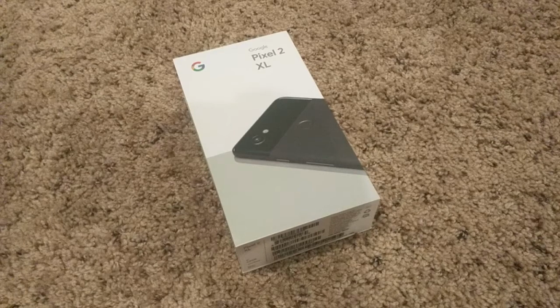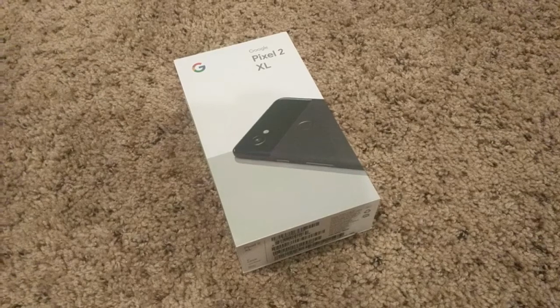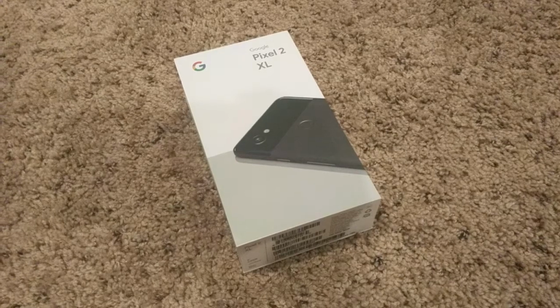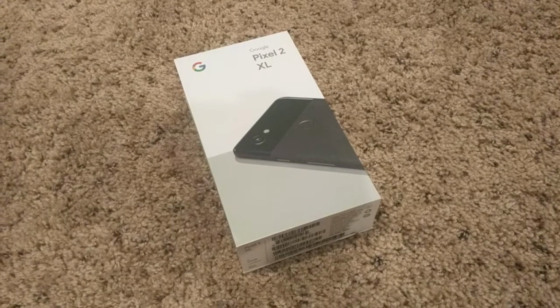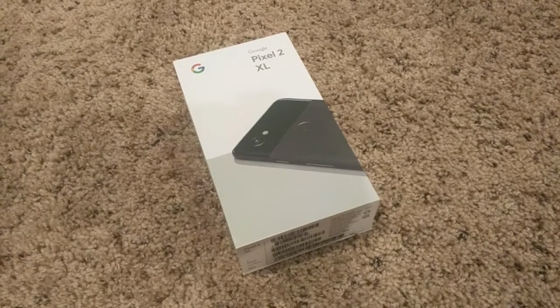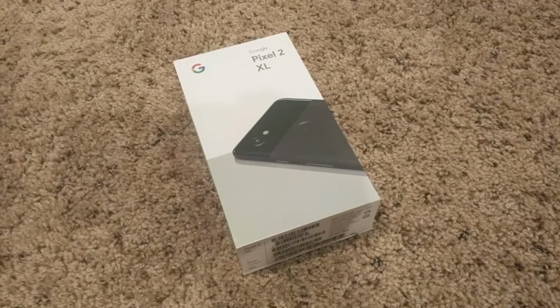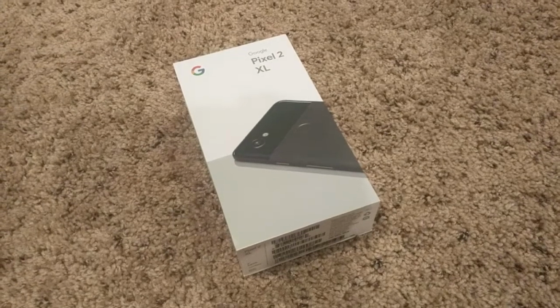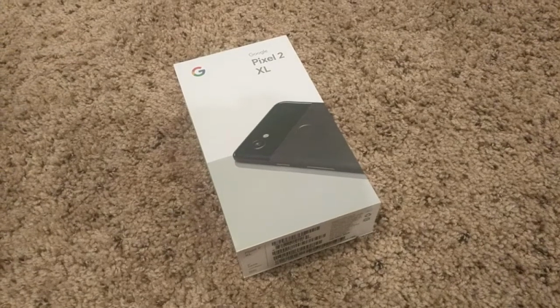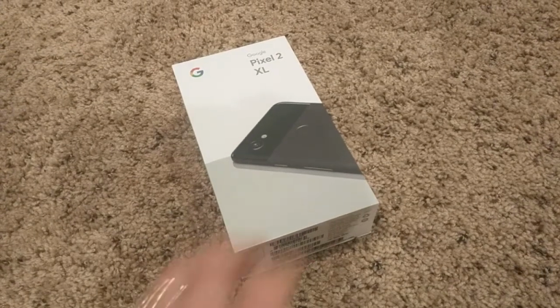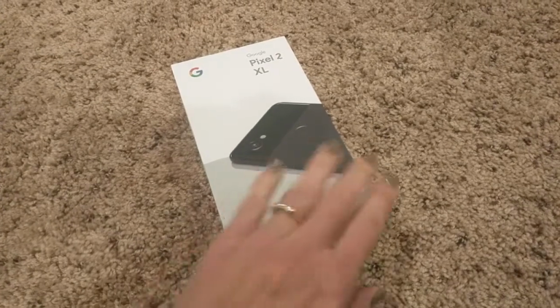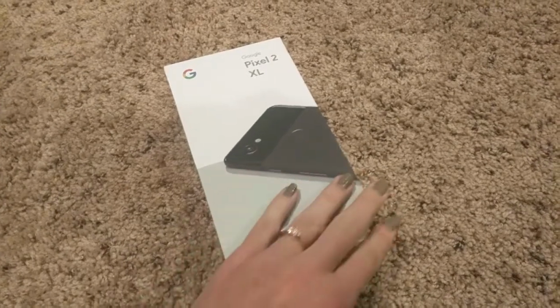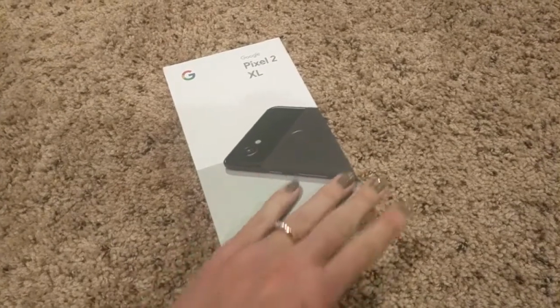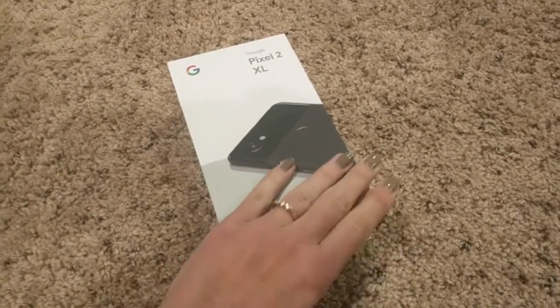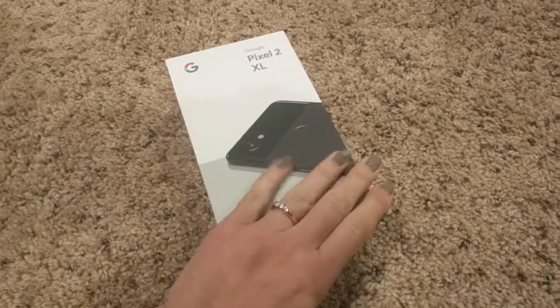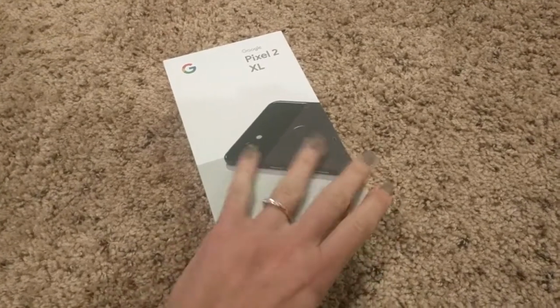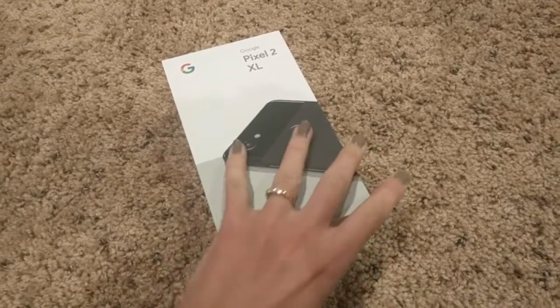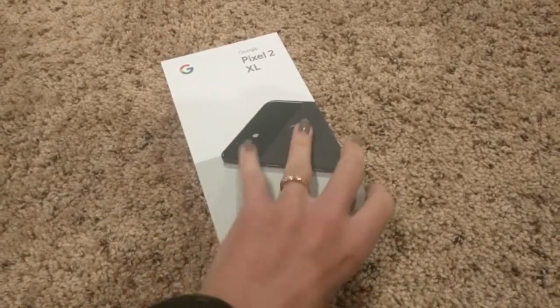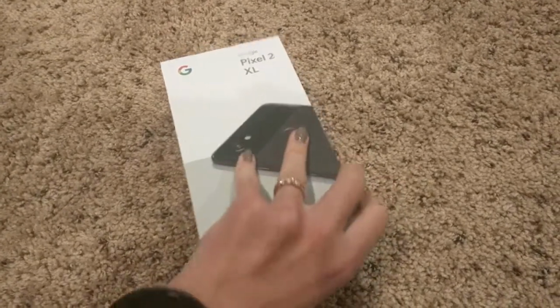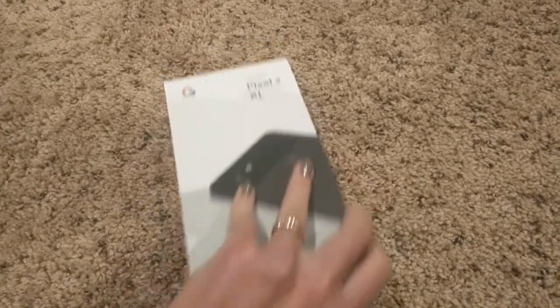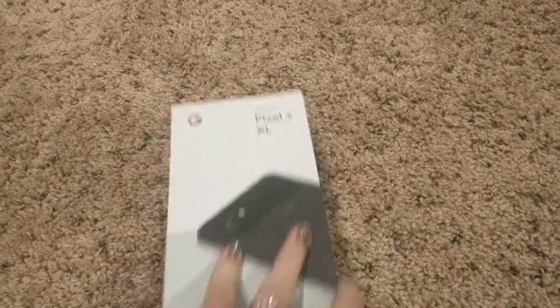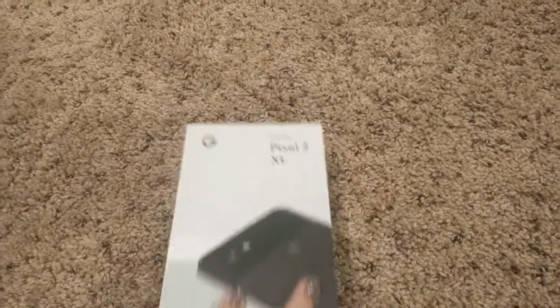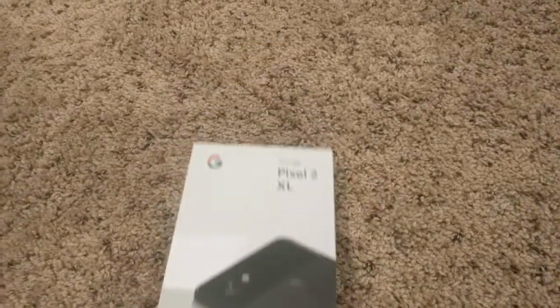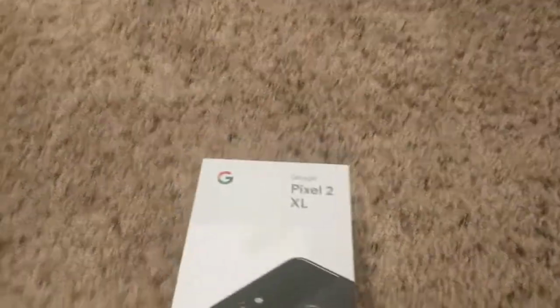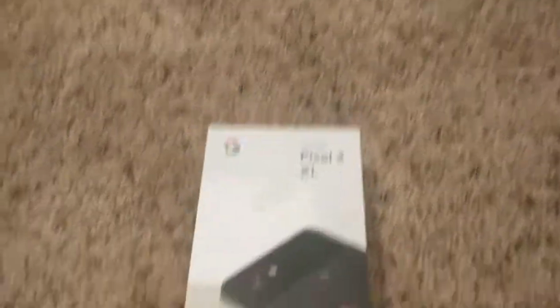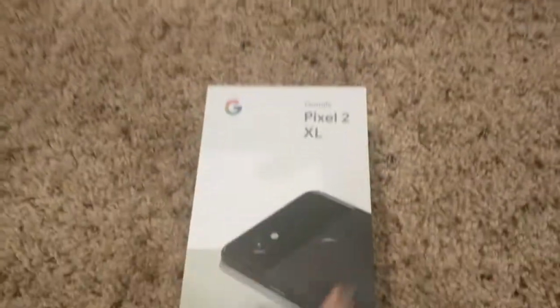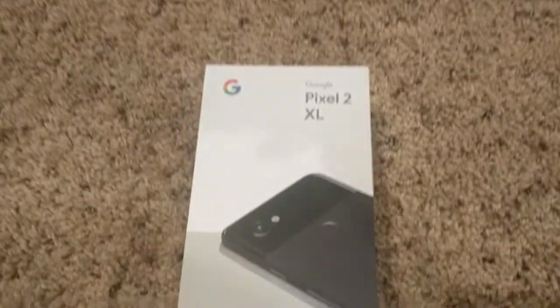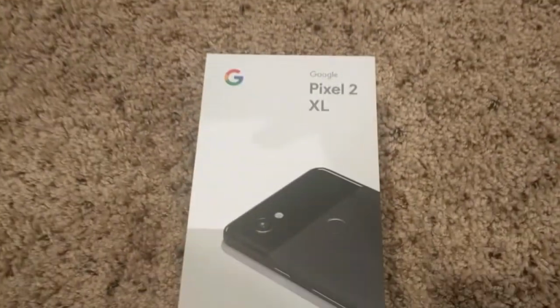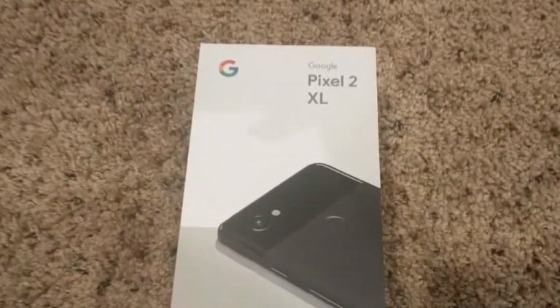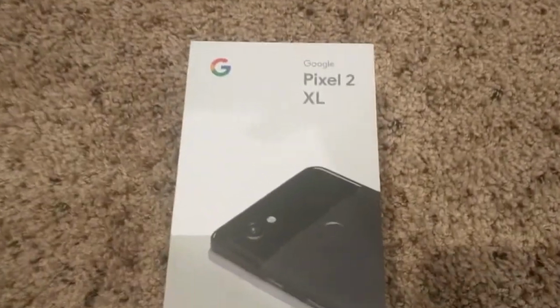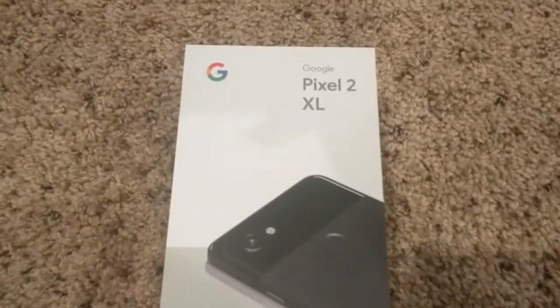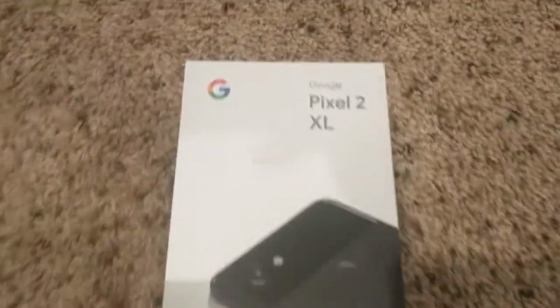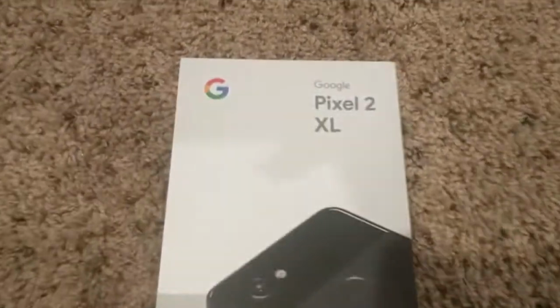Alright guys, it's here! Time for some unboxing-ness.